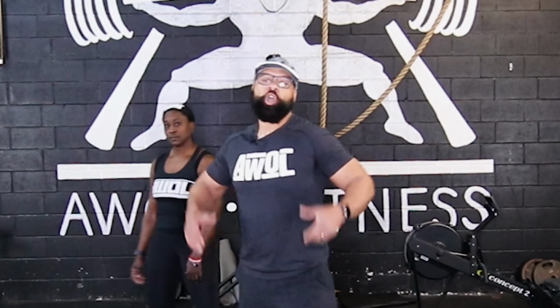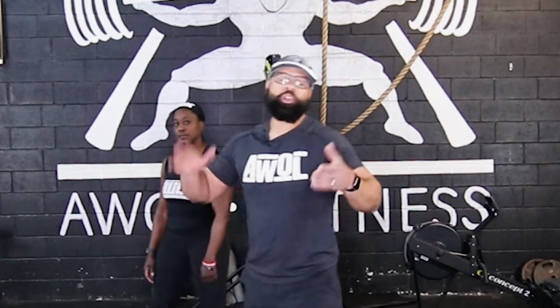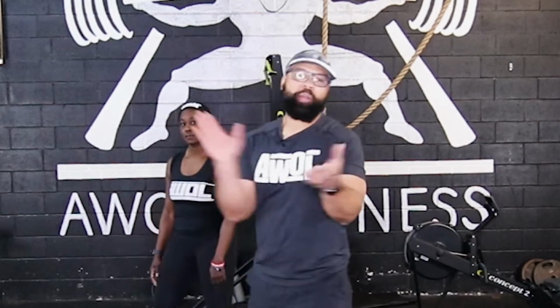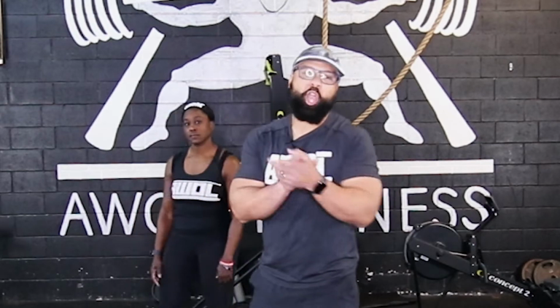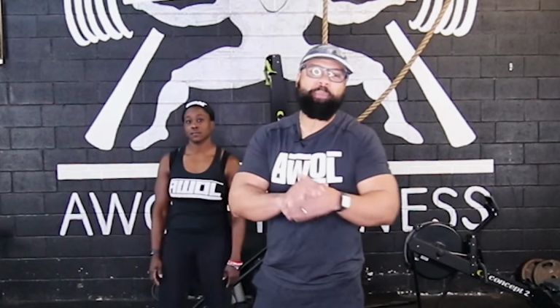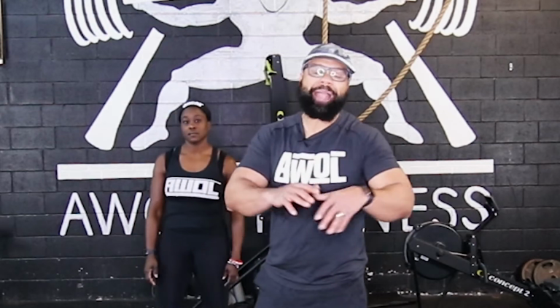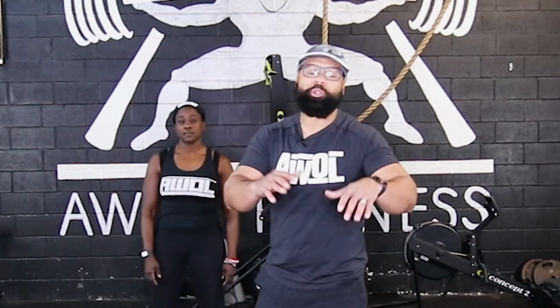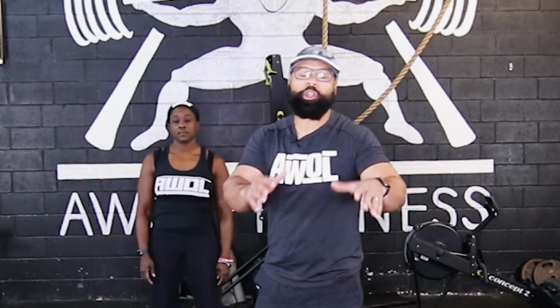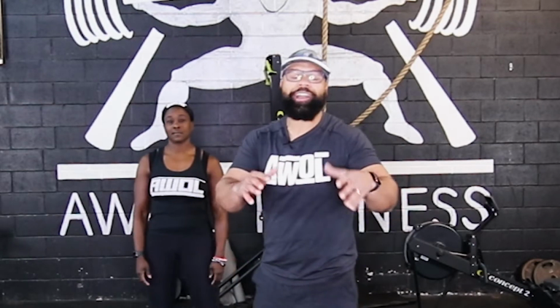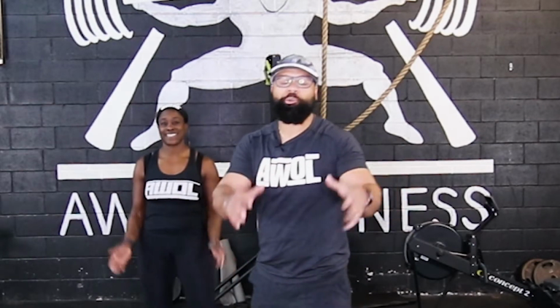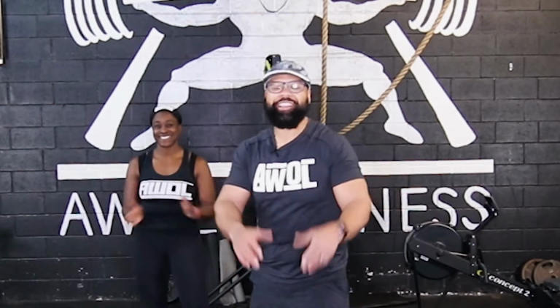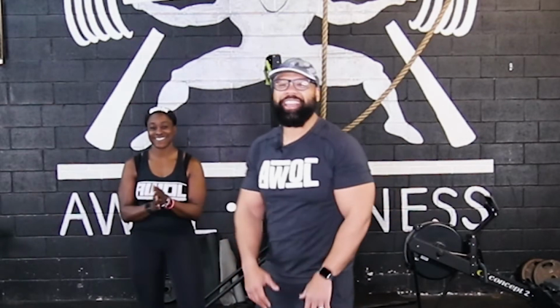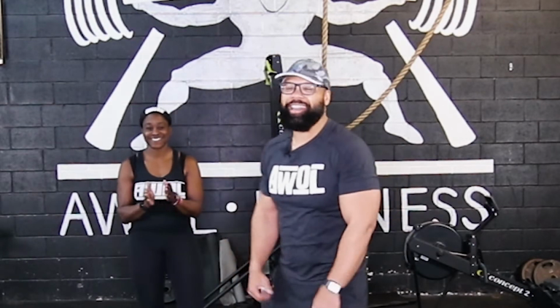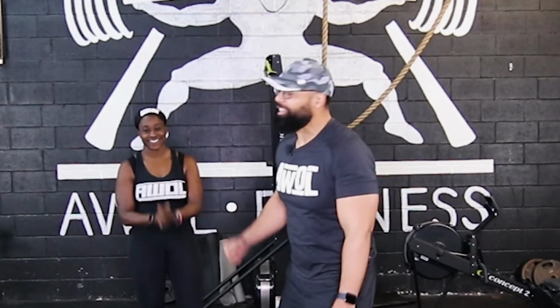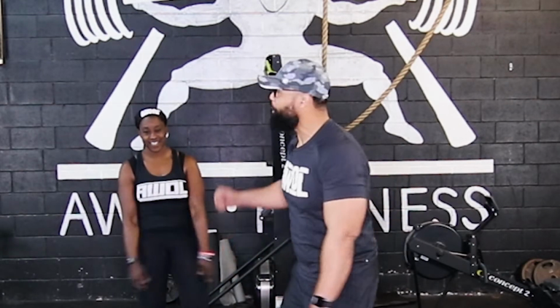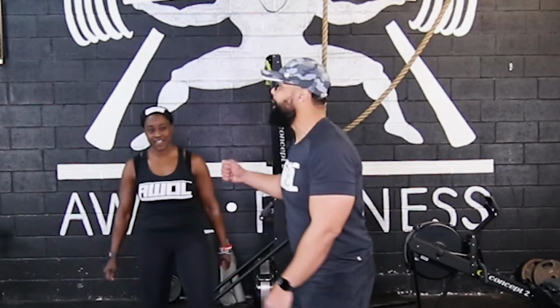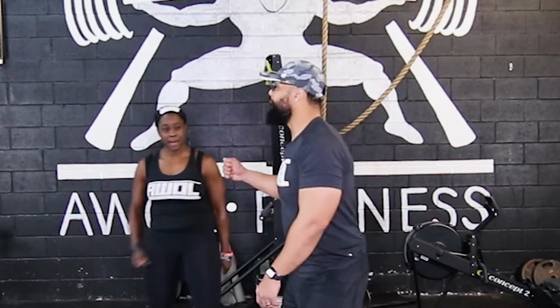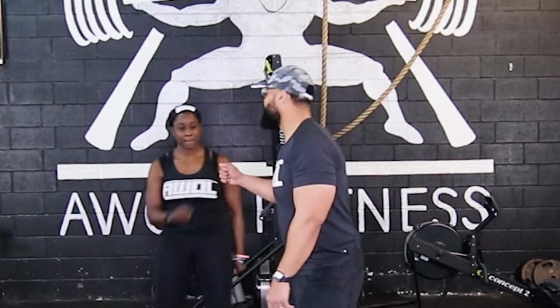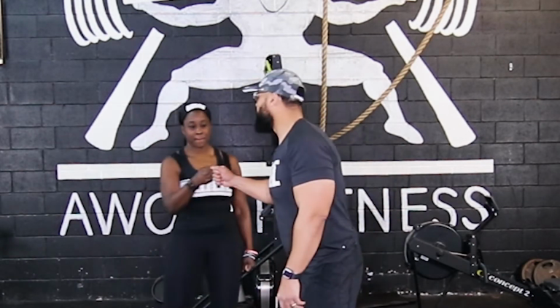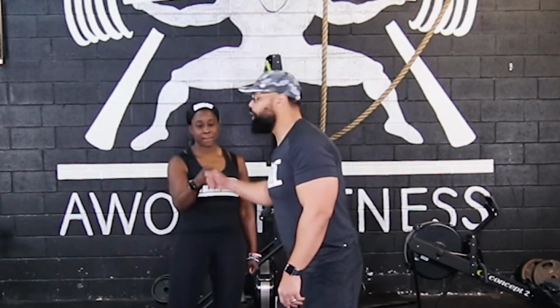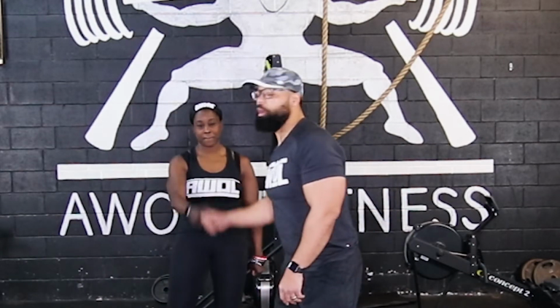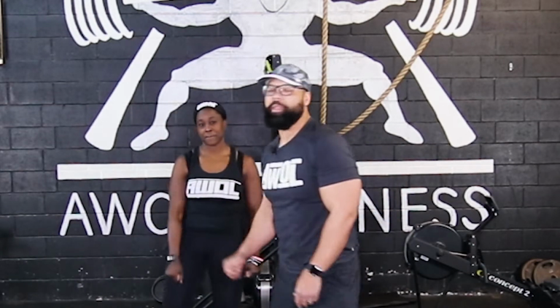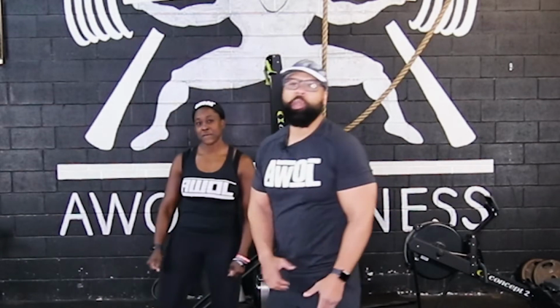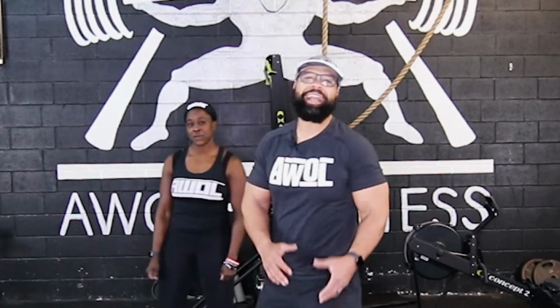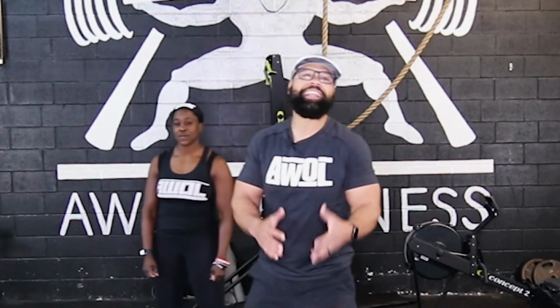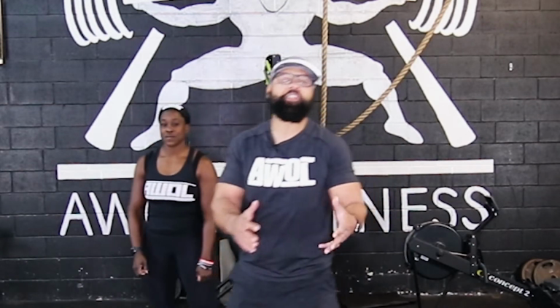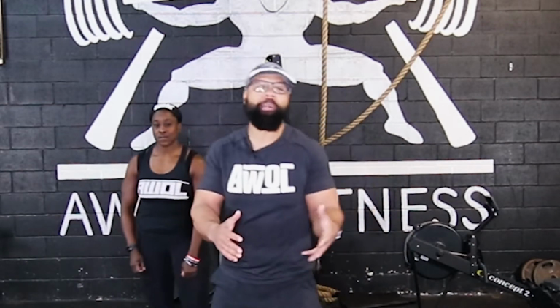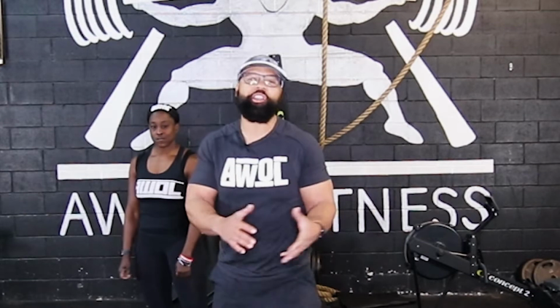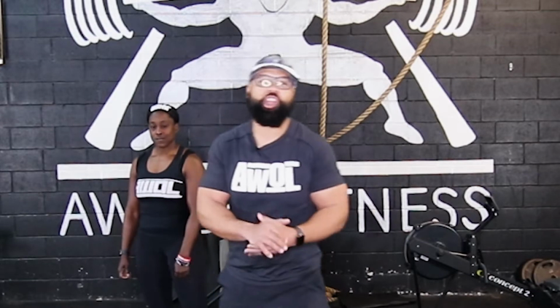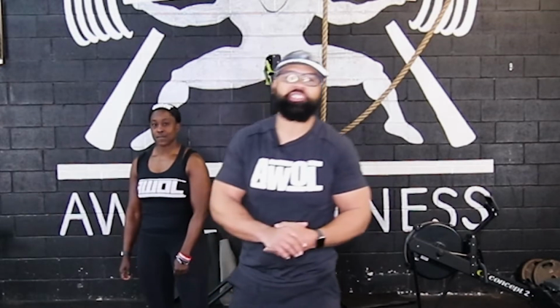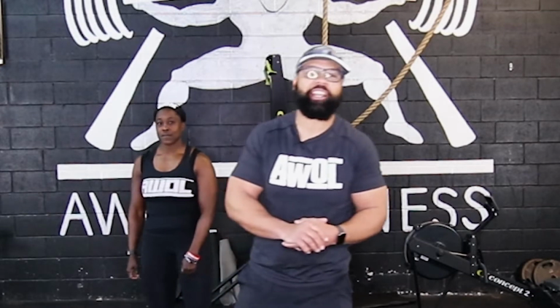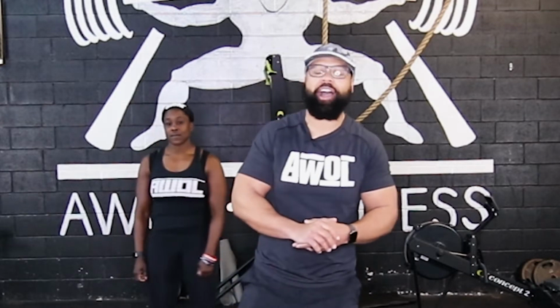Yo, what's up y'all? We back with the workout of the week again. Guess what? Got Latoya with me. We got another burner, y'all. Check it out.